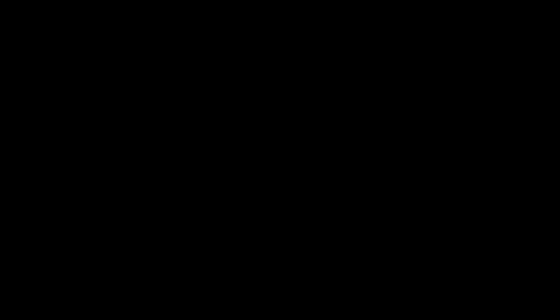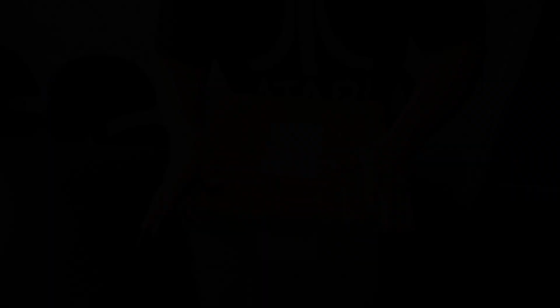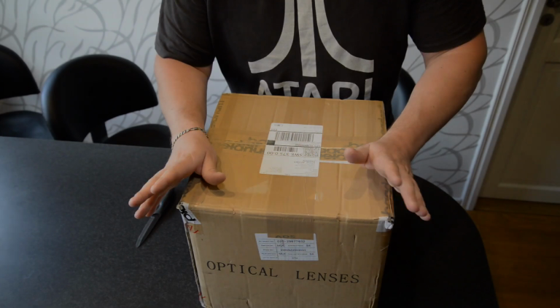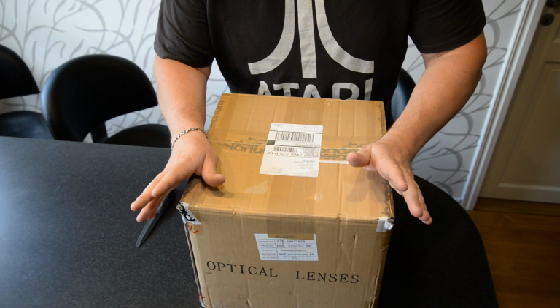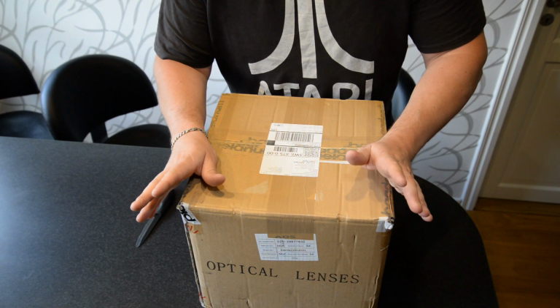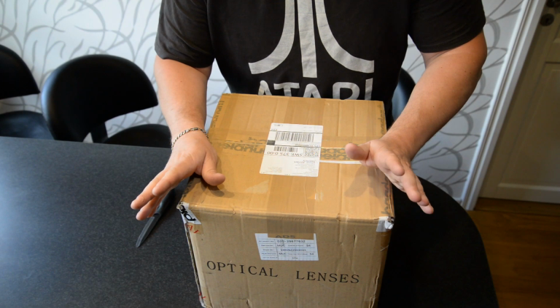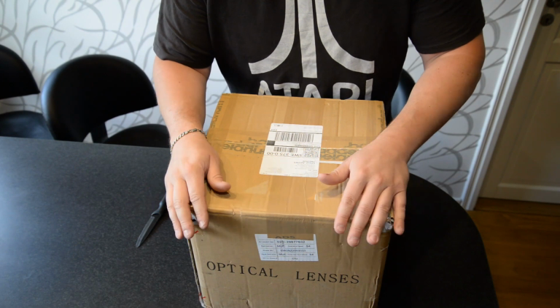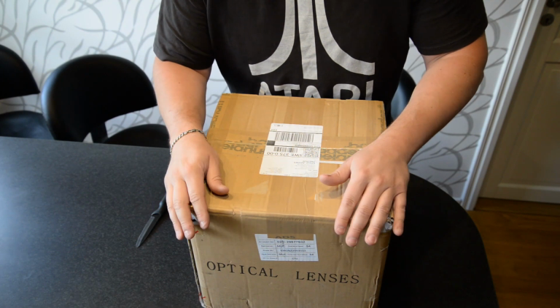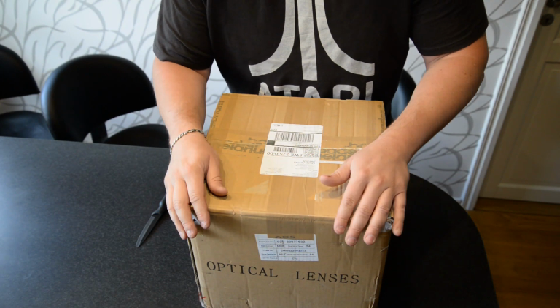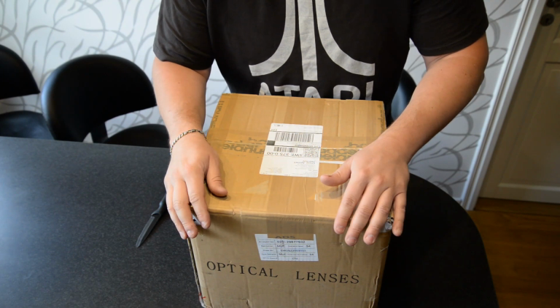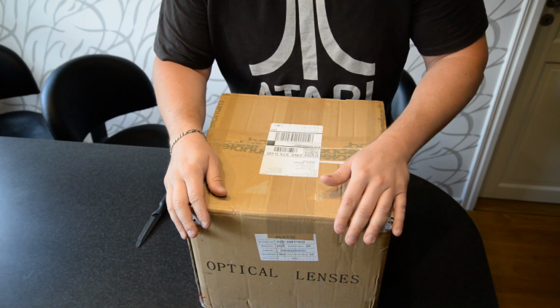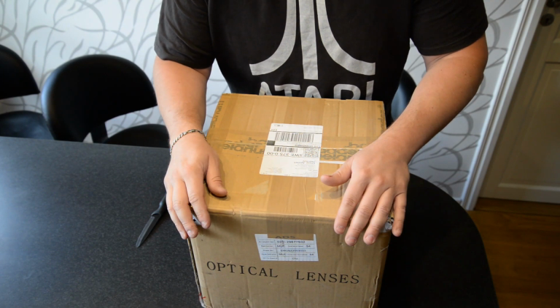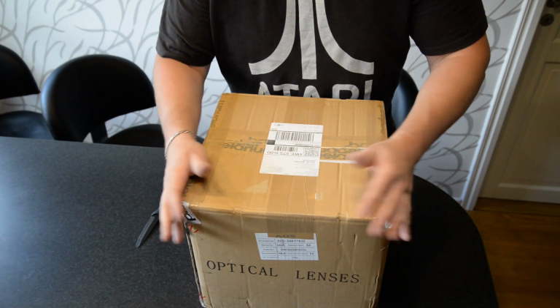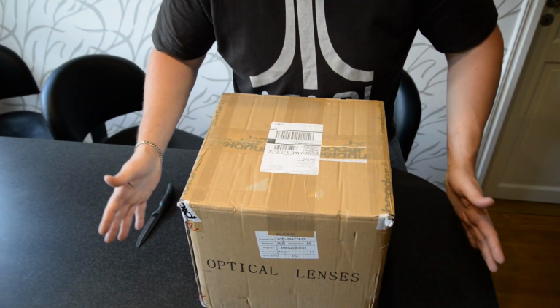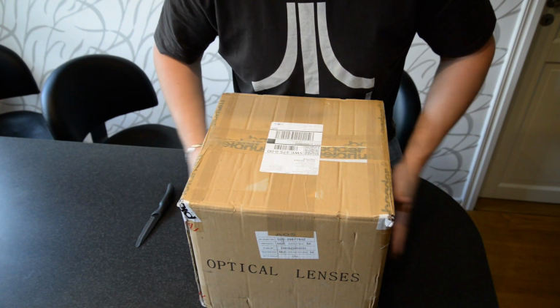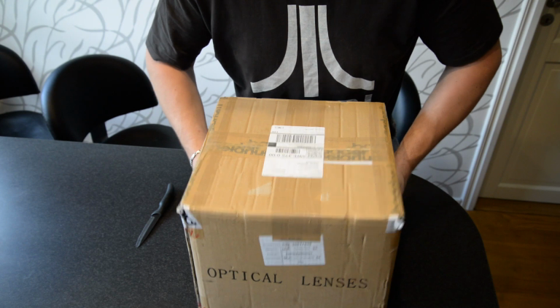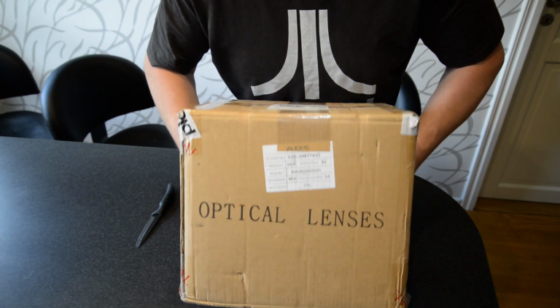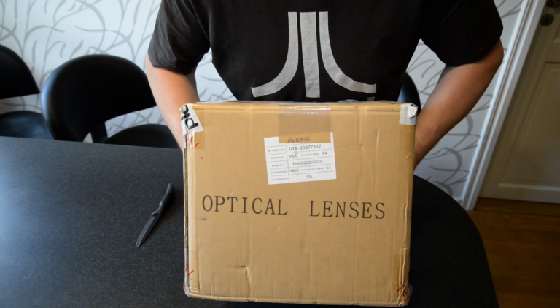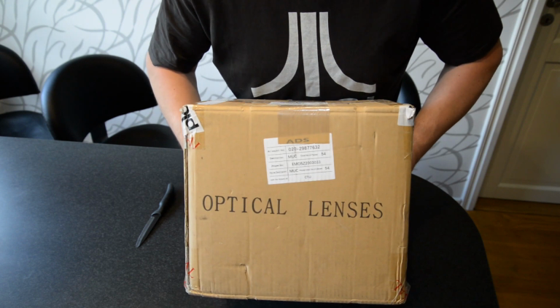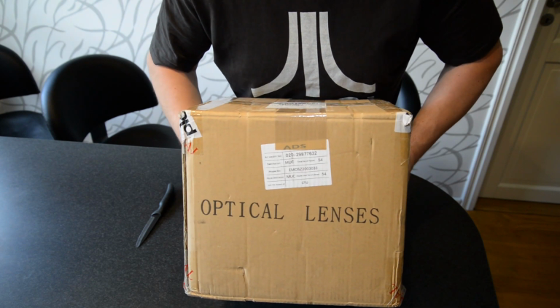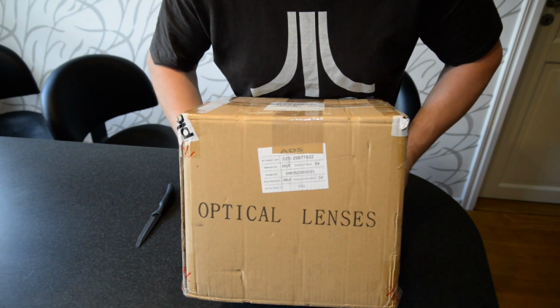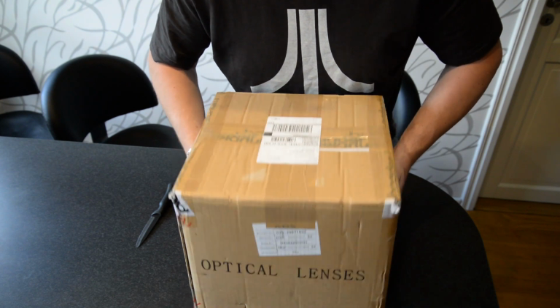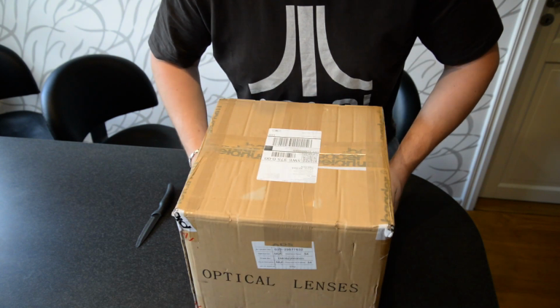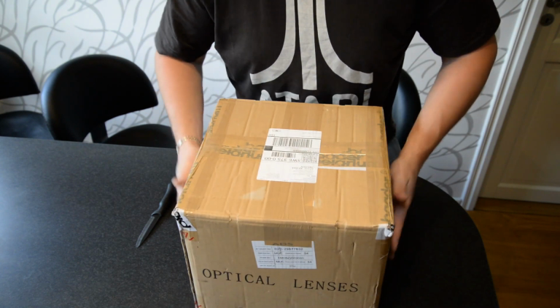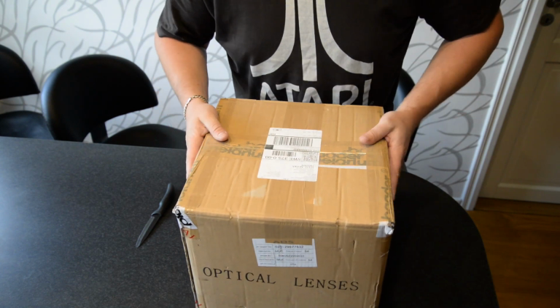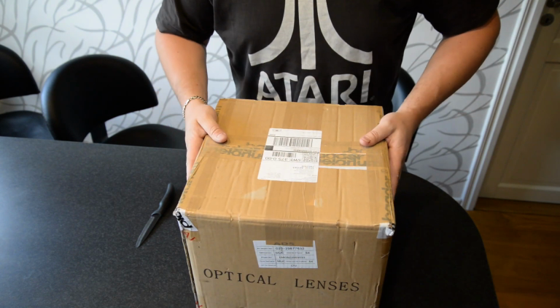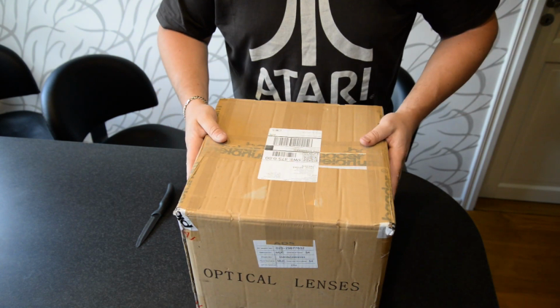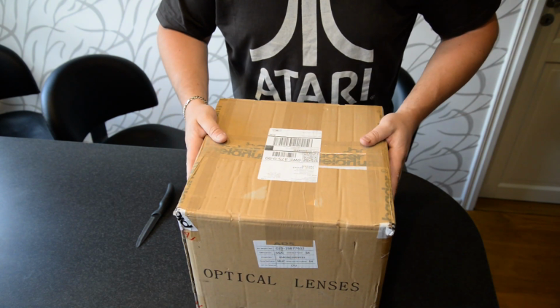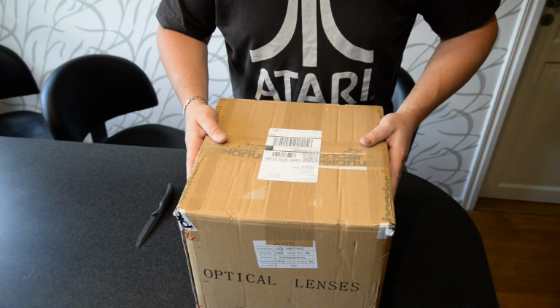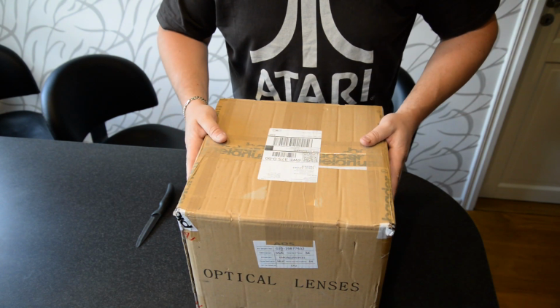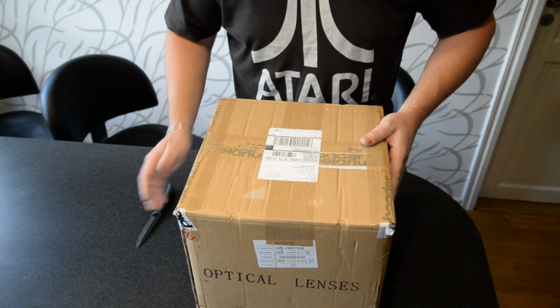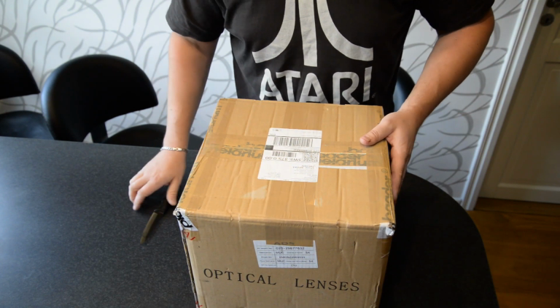Hello everyone, you're watching Exo Photography. I've got a box today from Telescope Service.